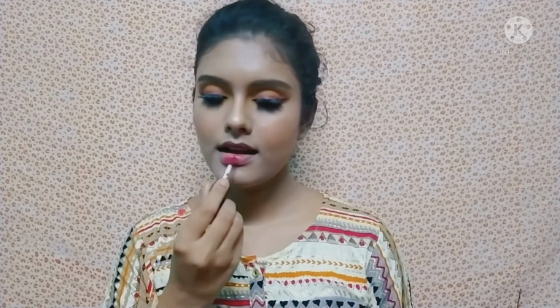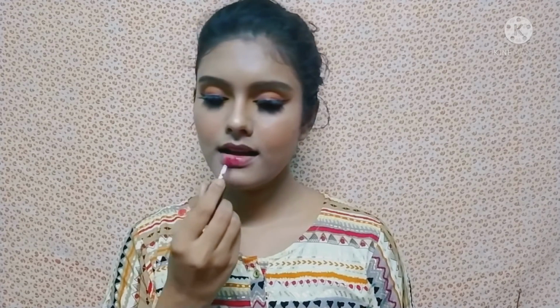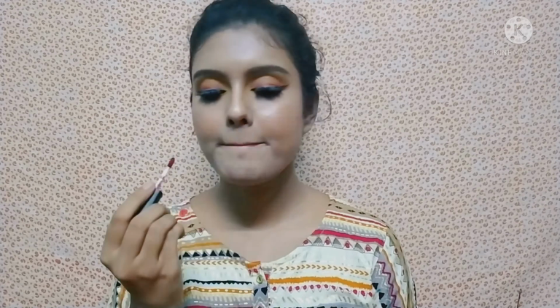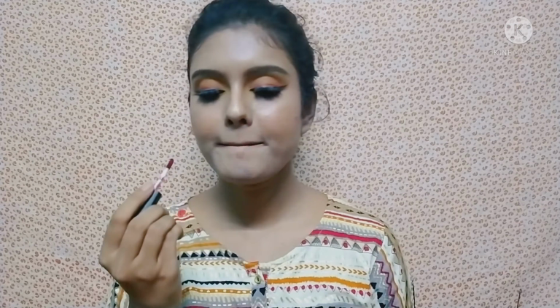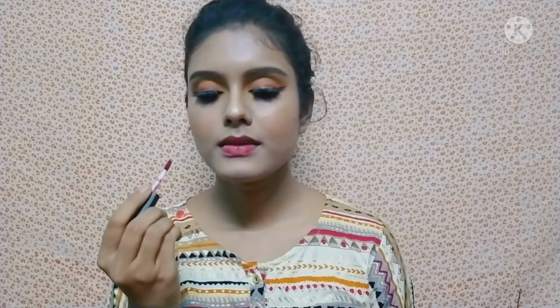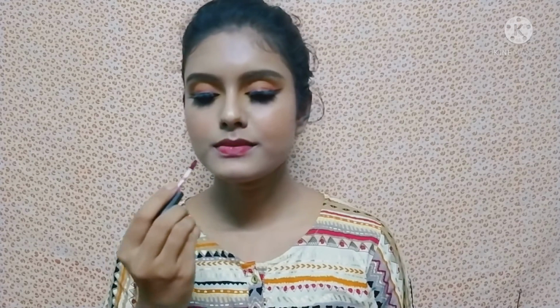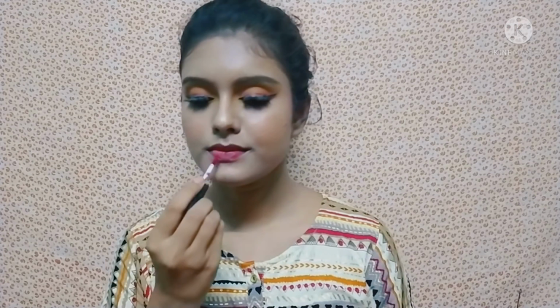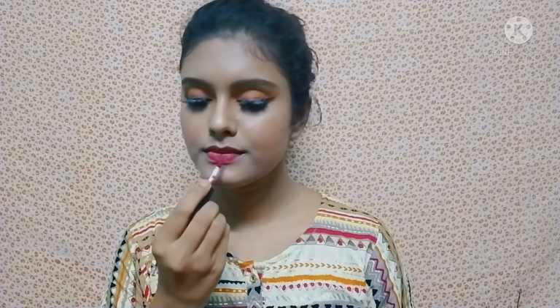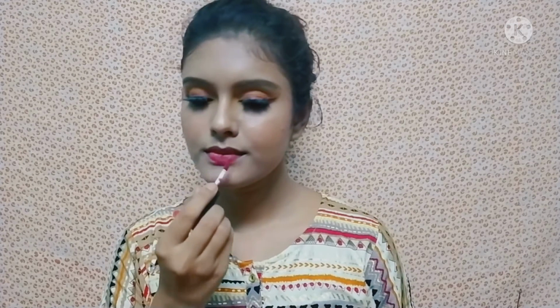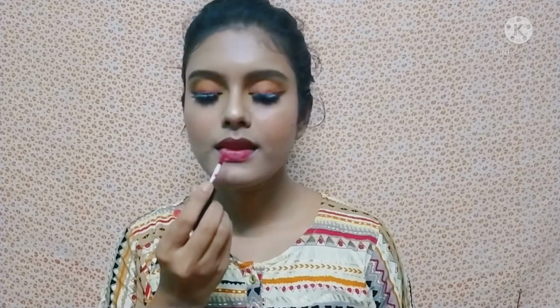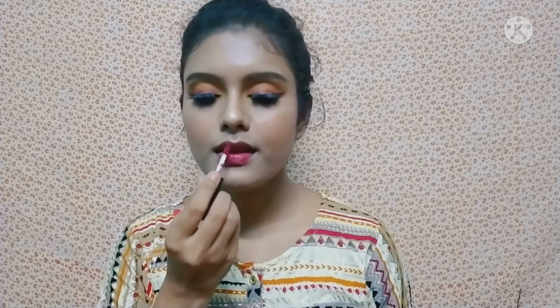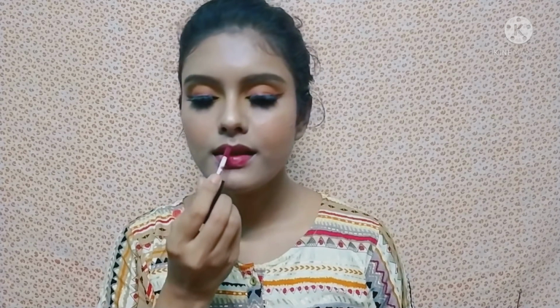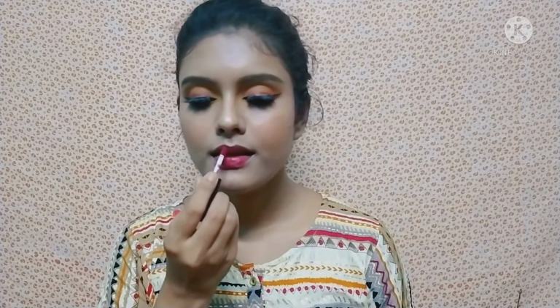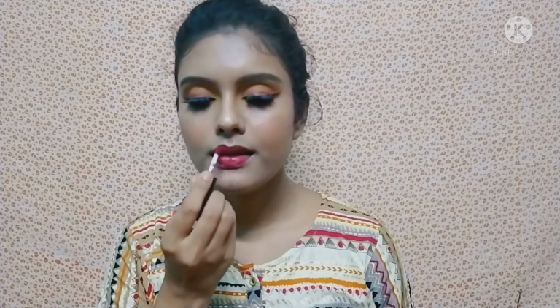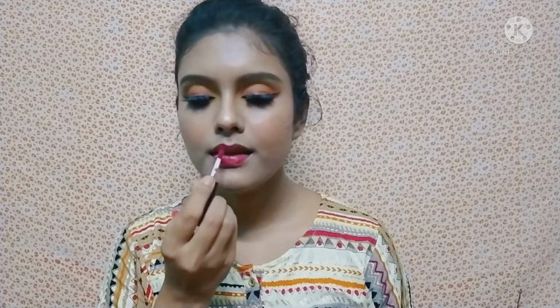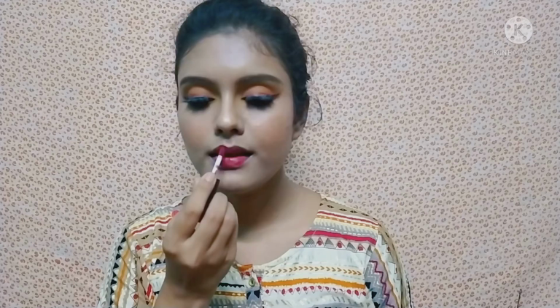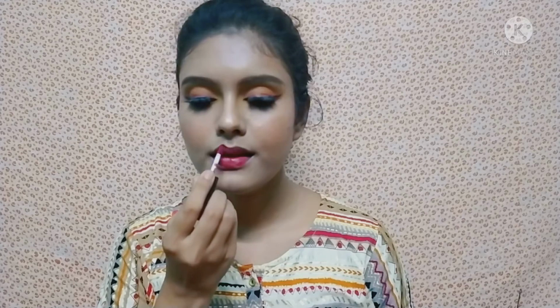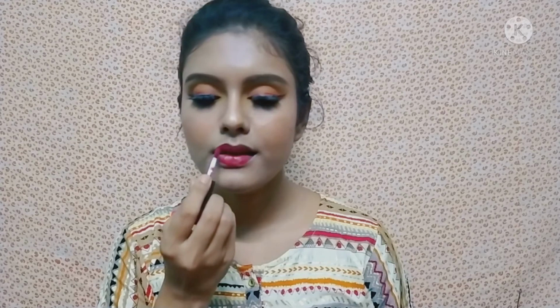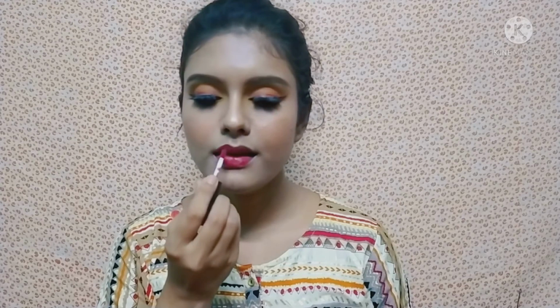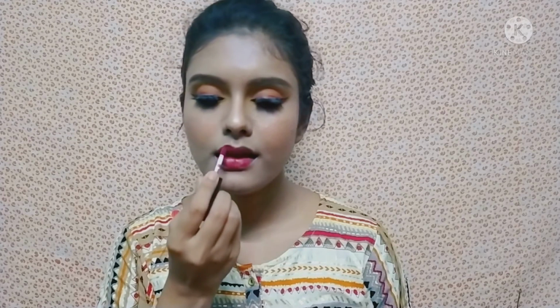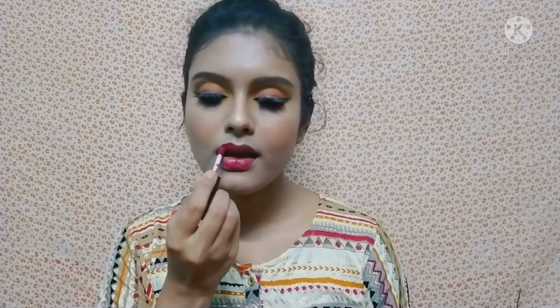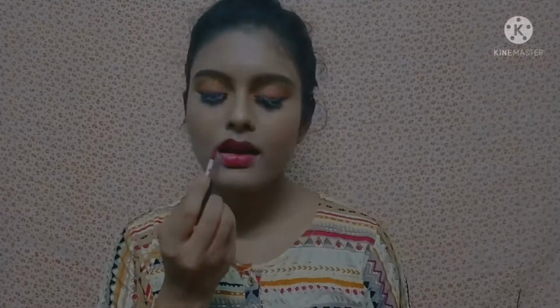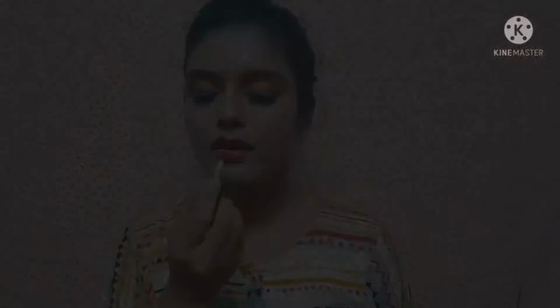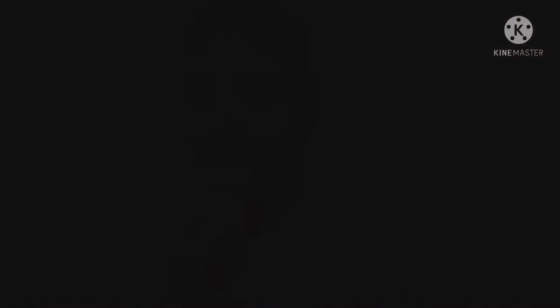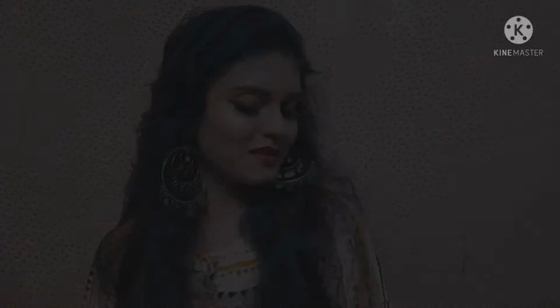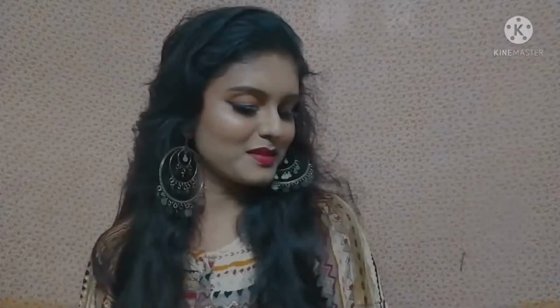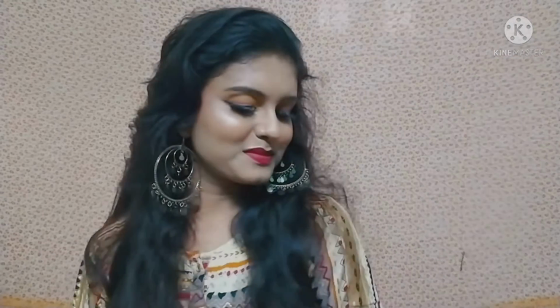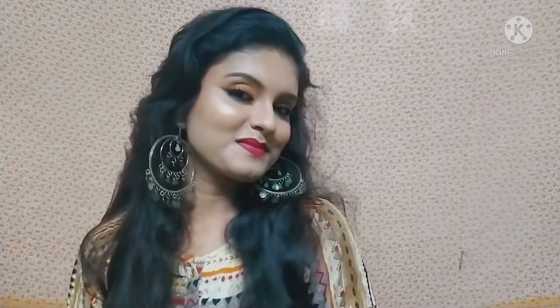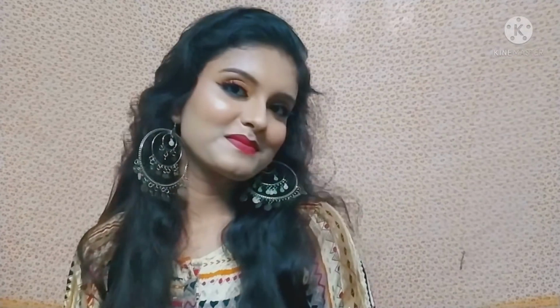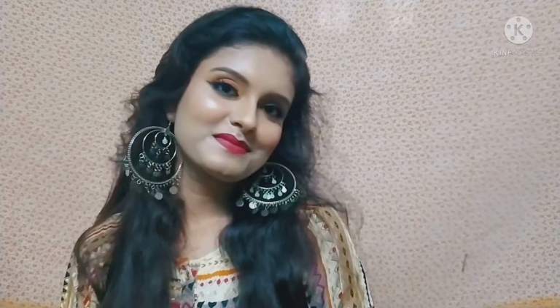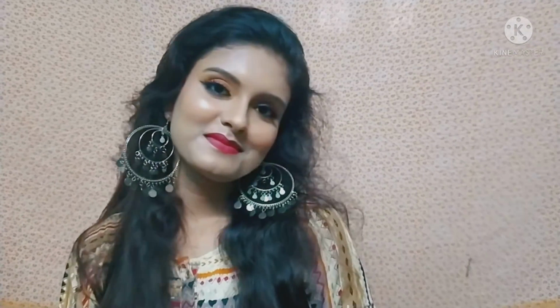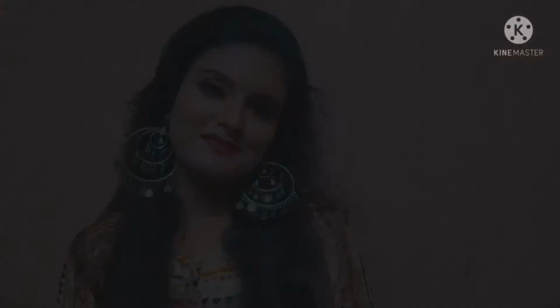For the lipstick, I use Inside Cosmetics liquid lipstick in the shade chocolate brown. And this is my final look.